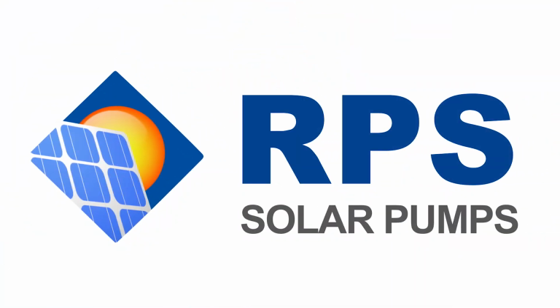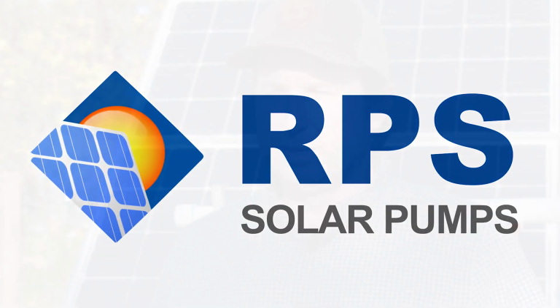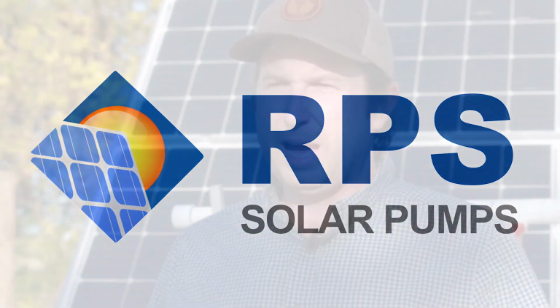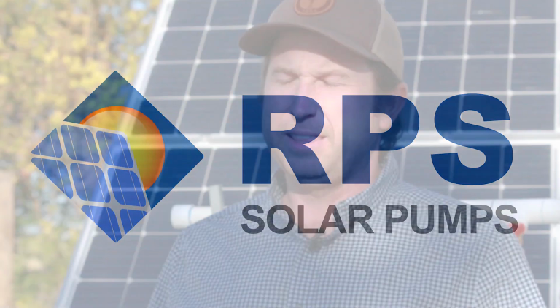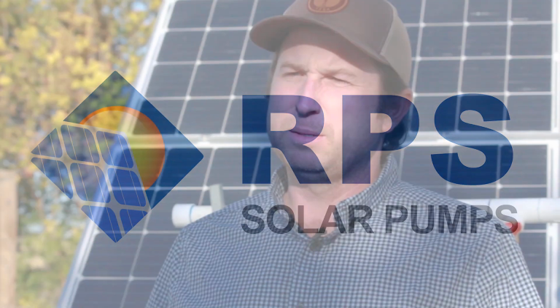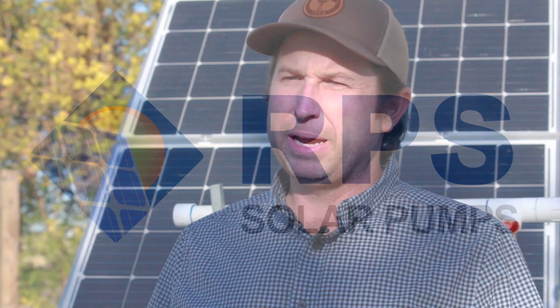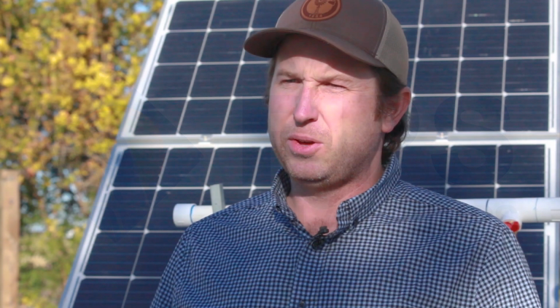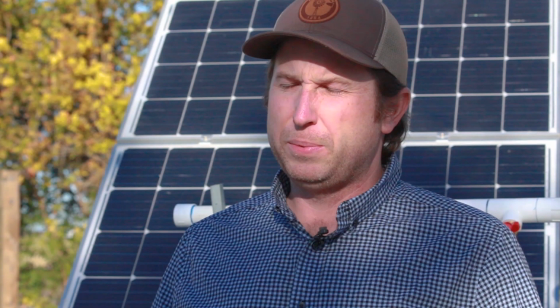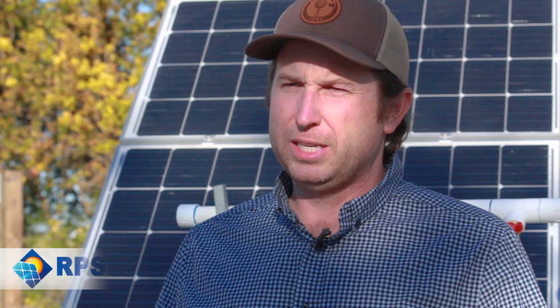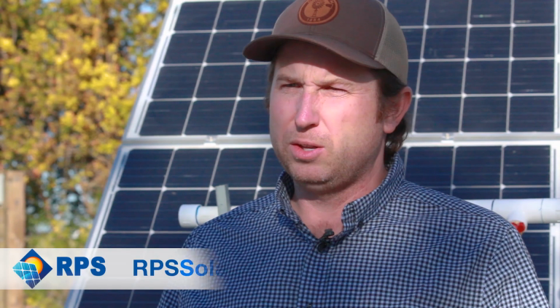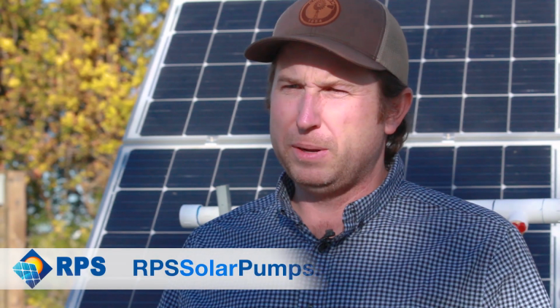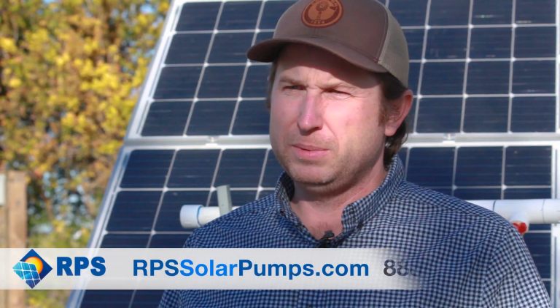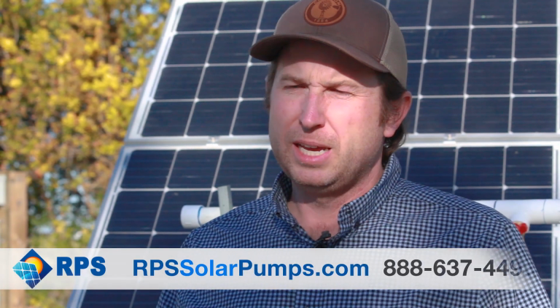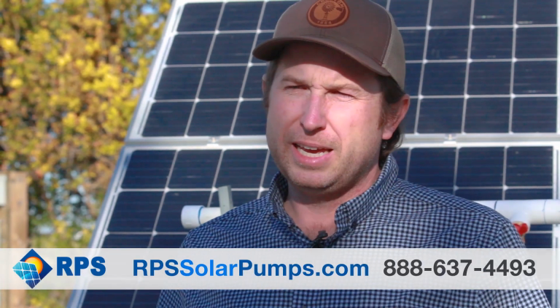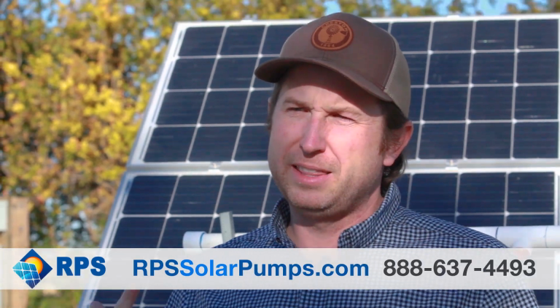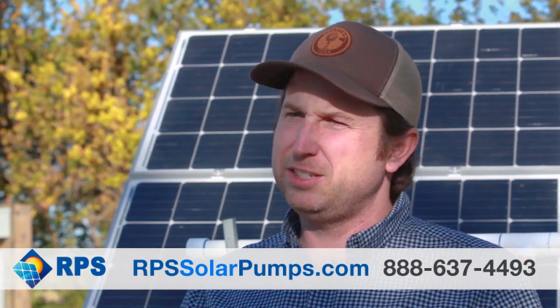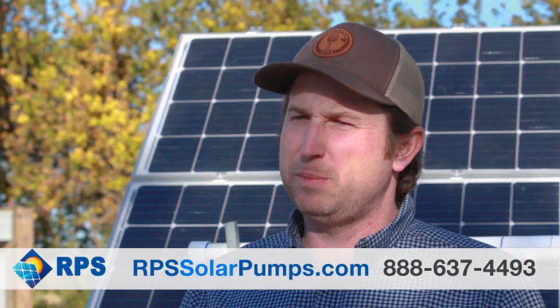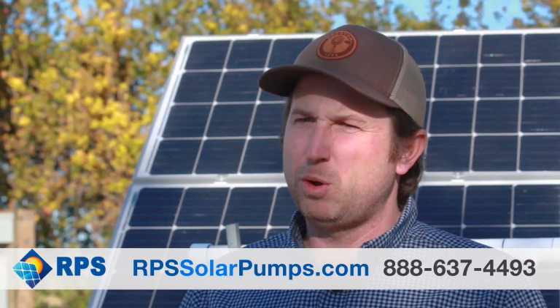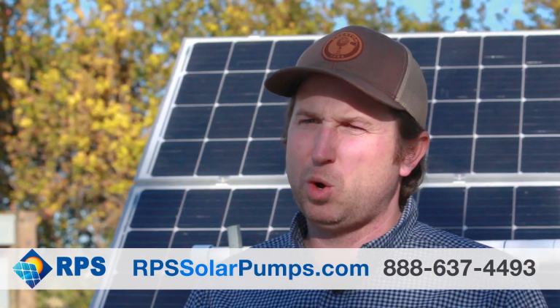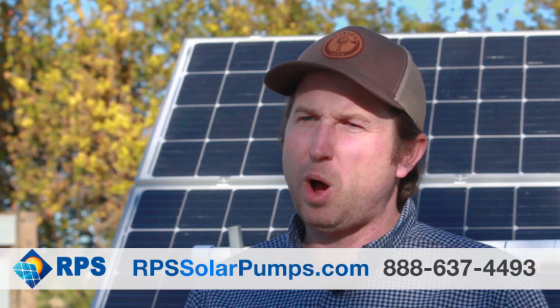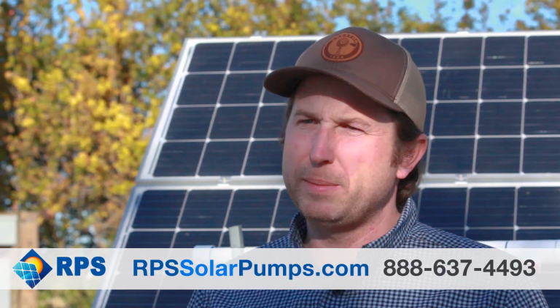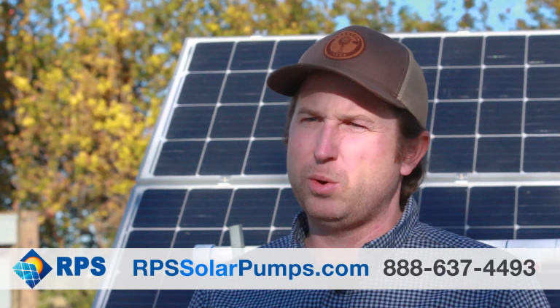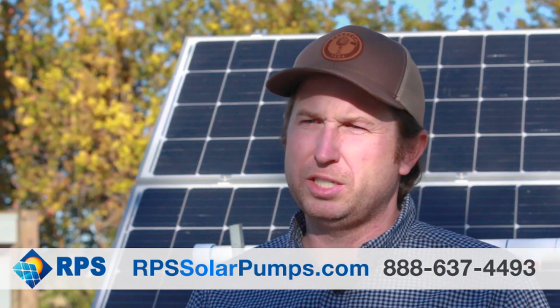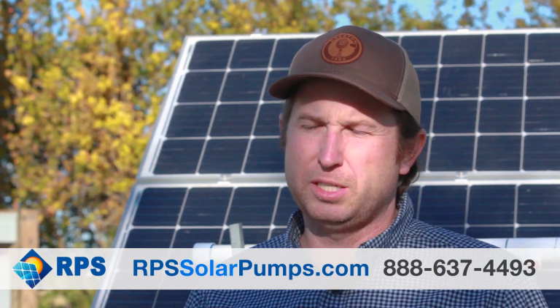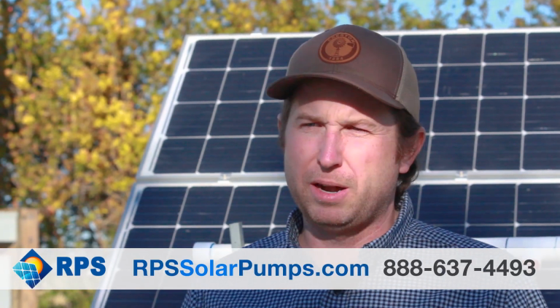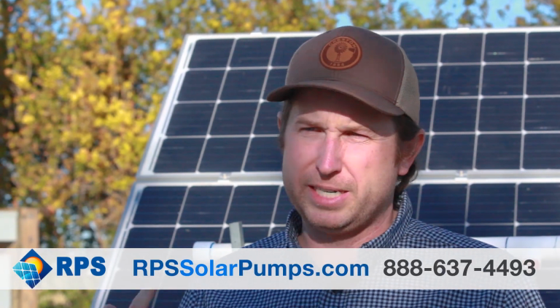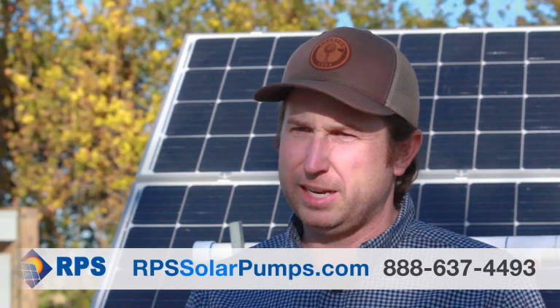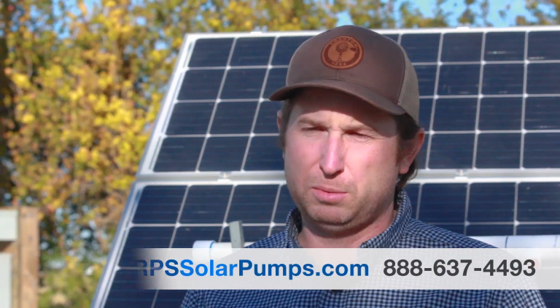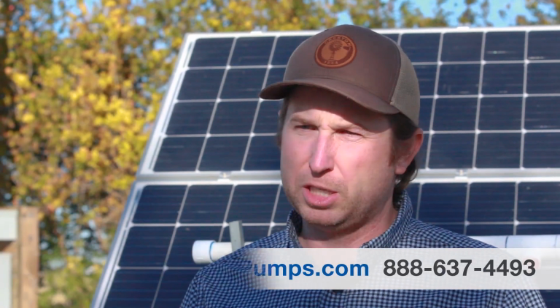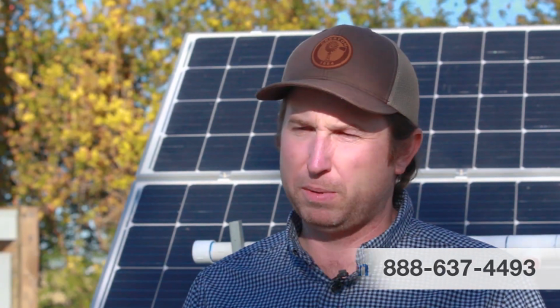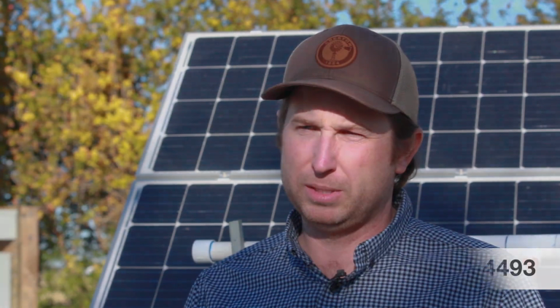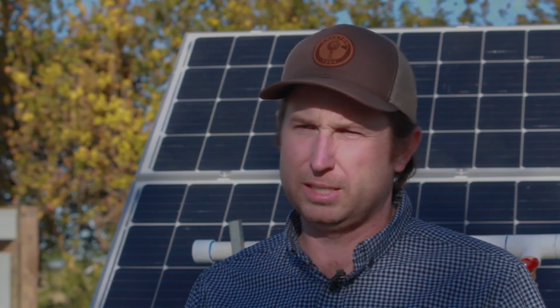Hi, this is Mike with RPS Solar Pumps and these are the most common questions about our tankless pressure pump system.